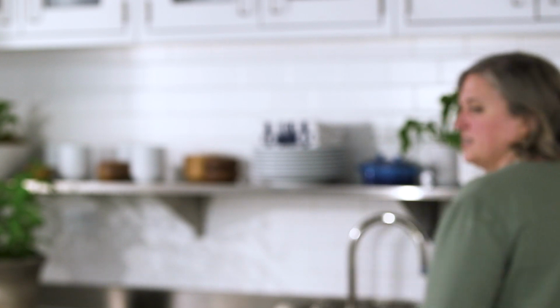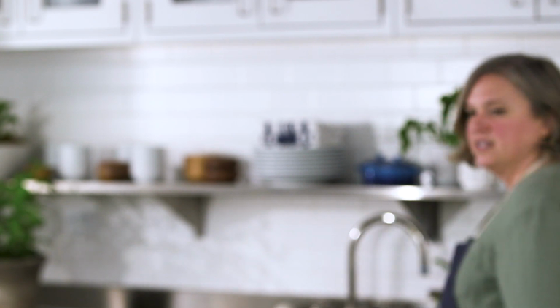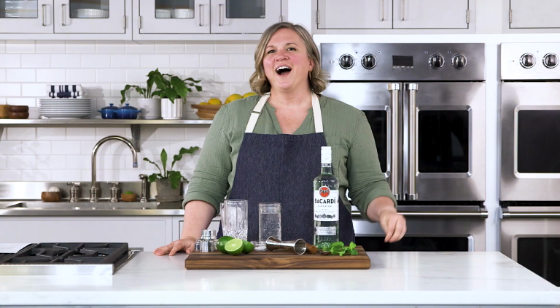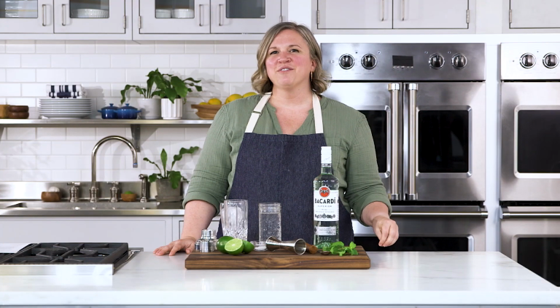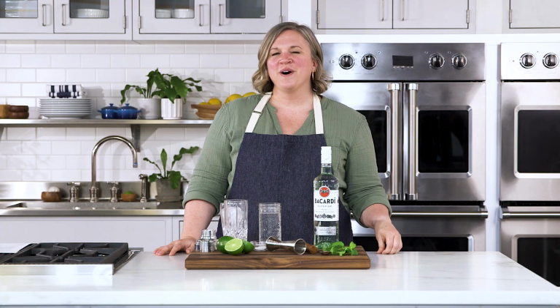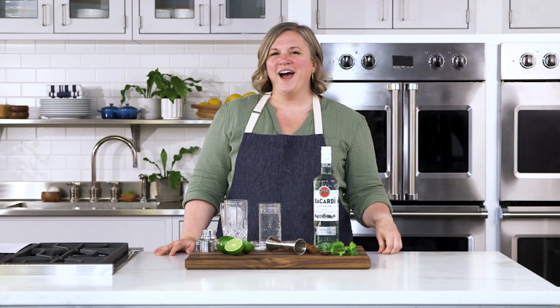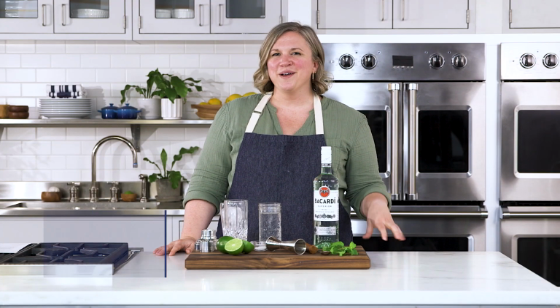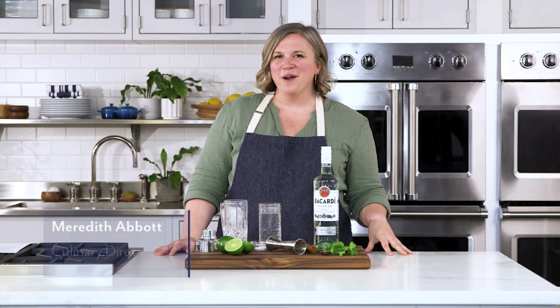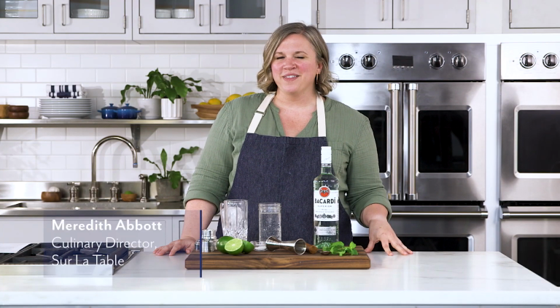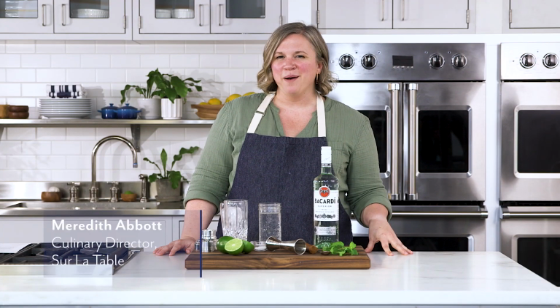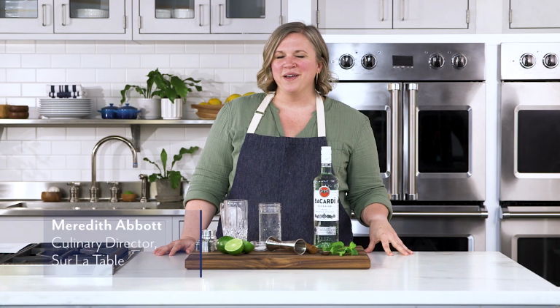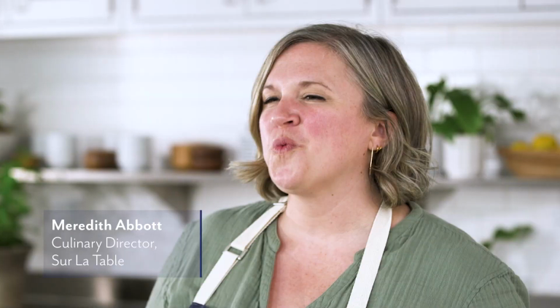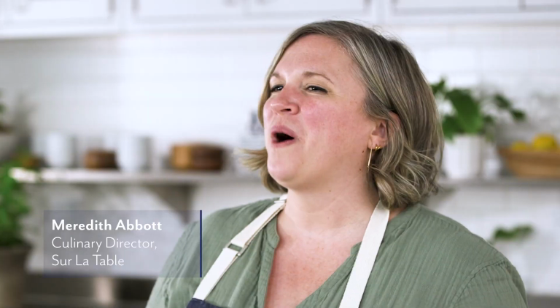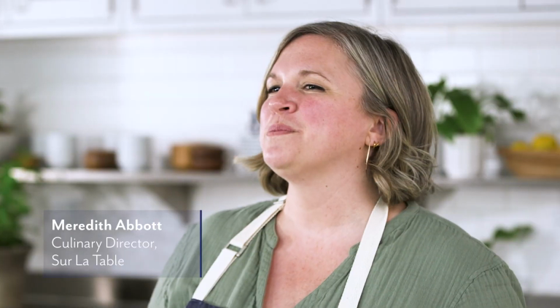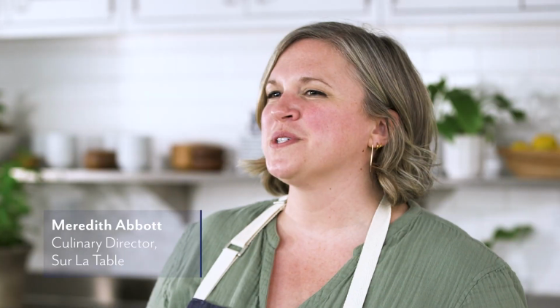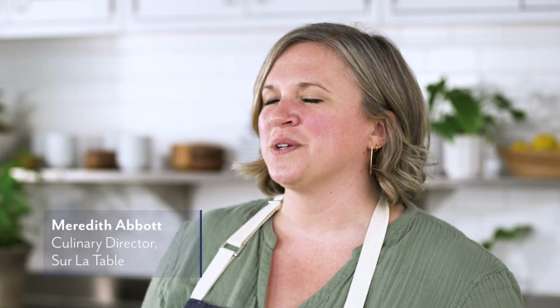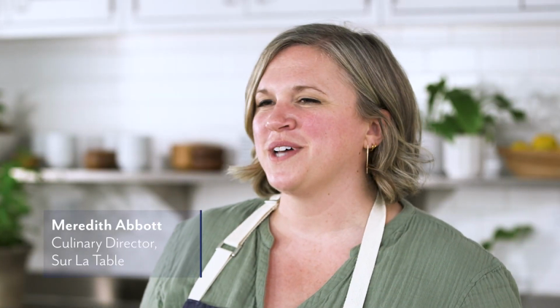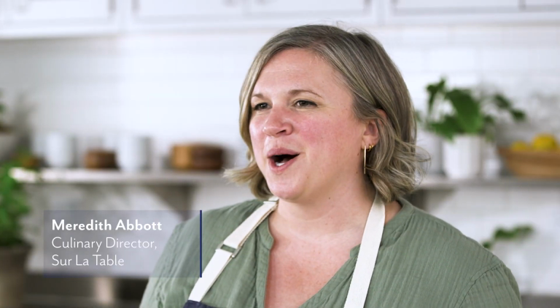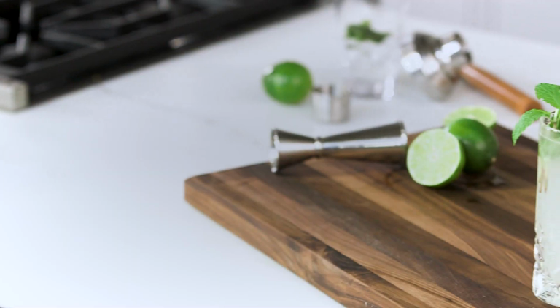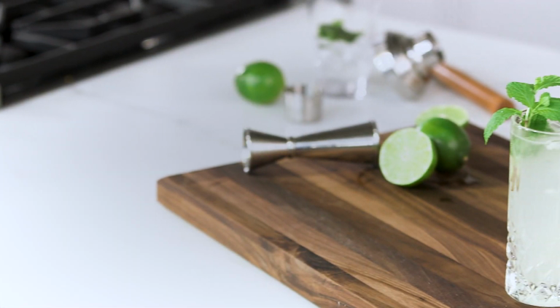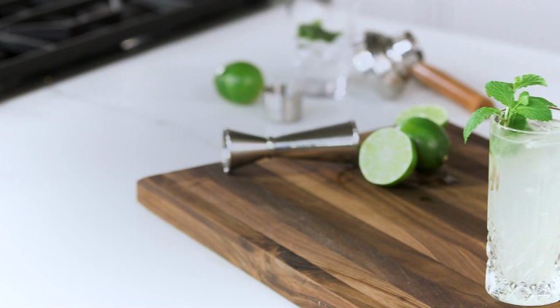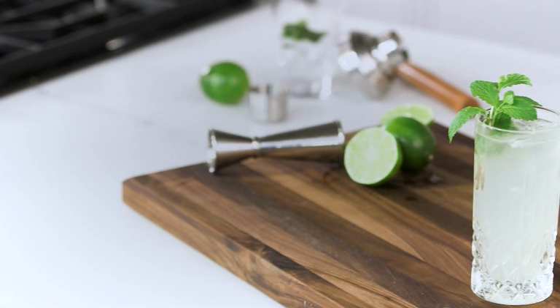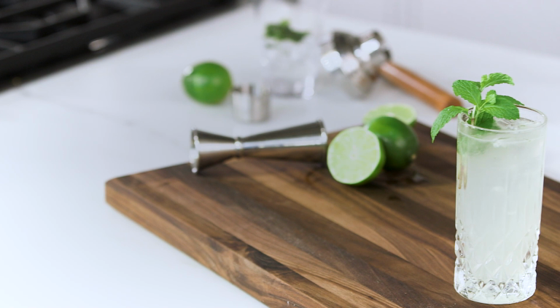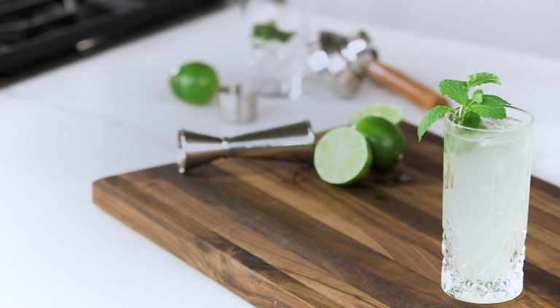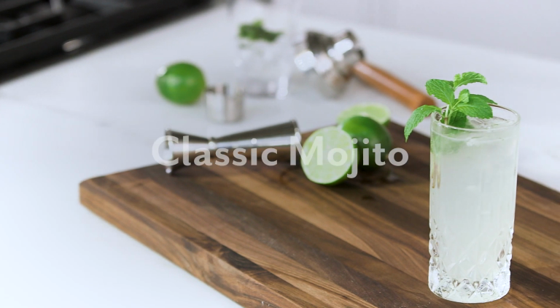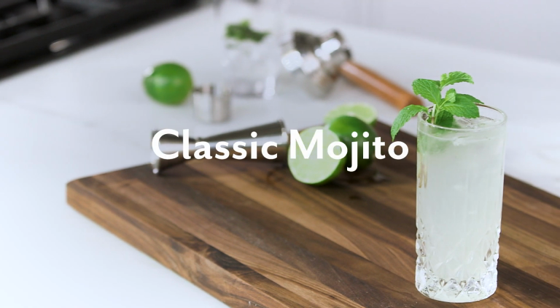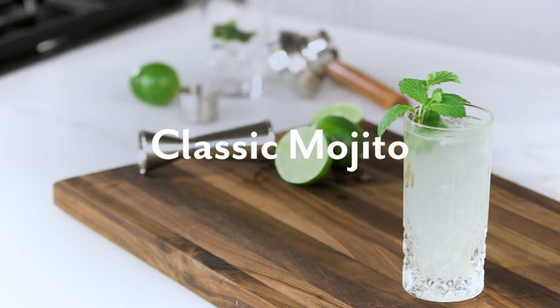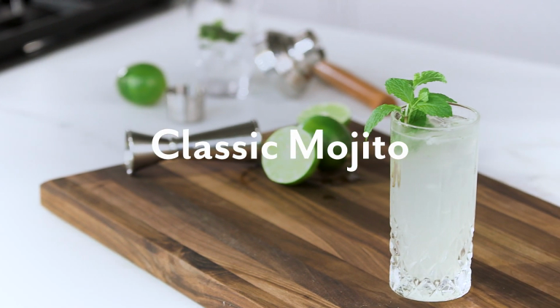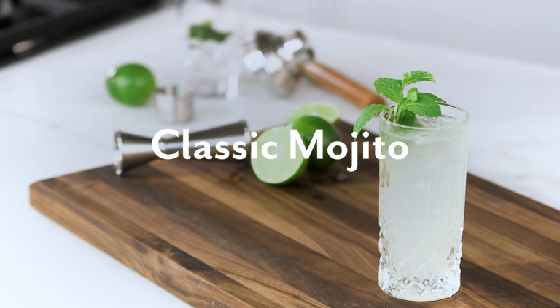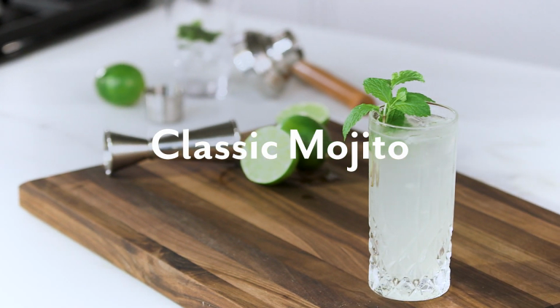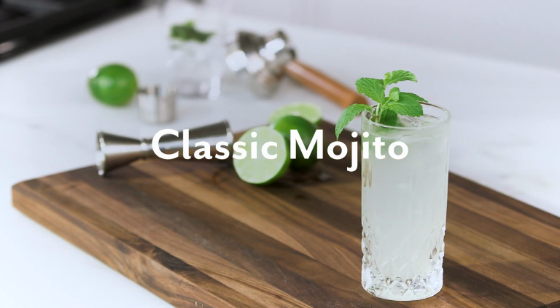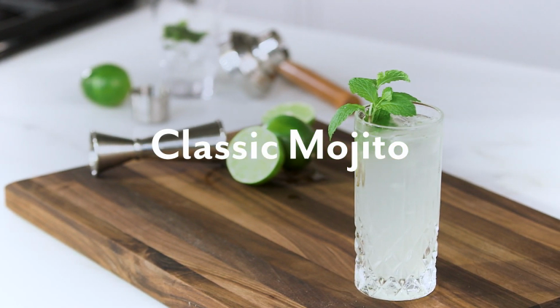Hi everyone, I'm Meredith Abbott and welcome to Sur La Table. Today I am making a classic mojito.